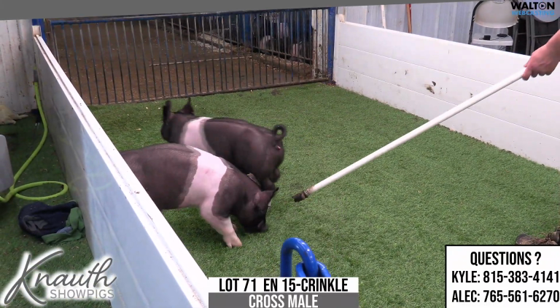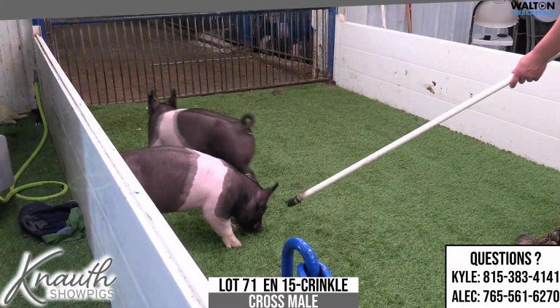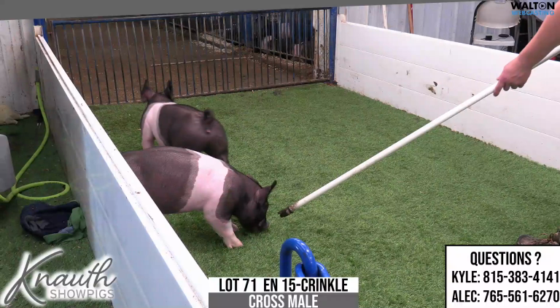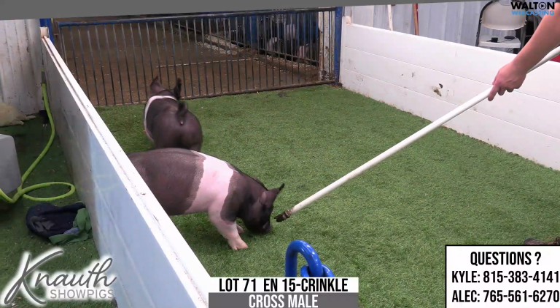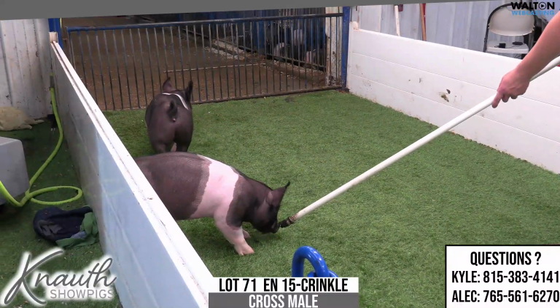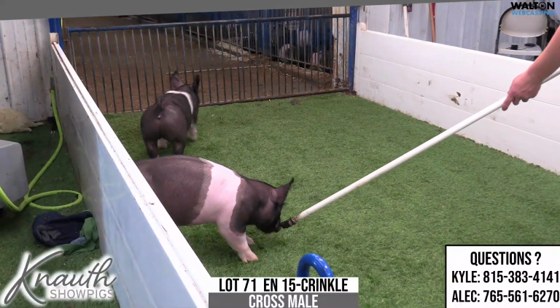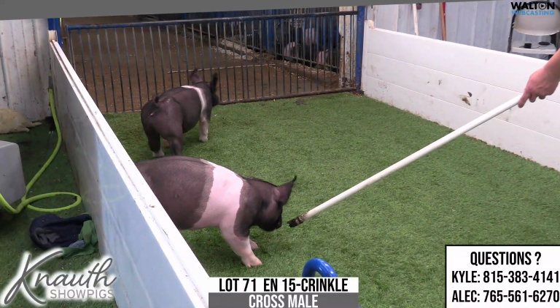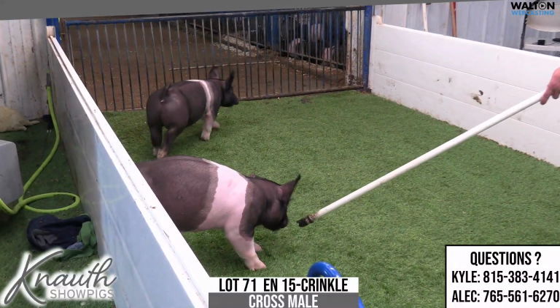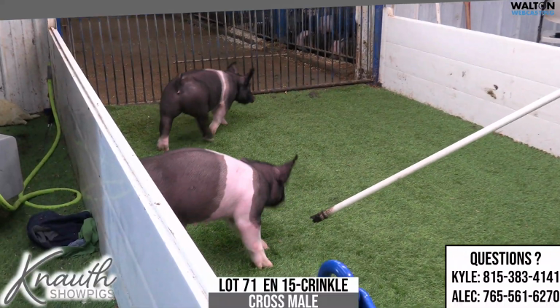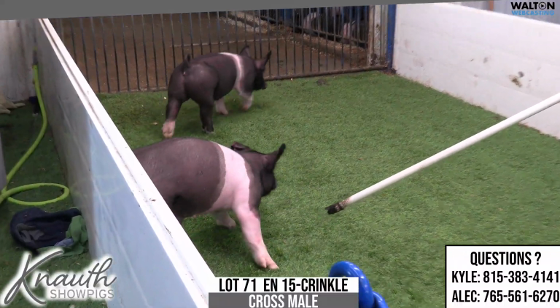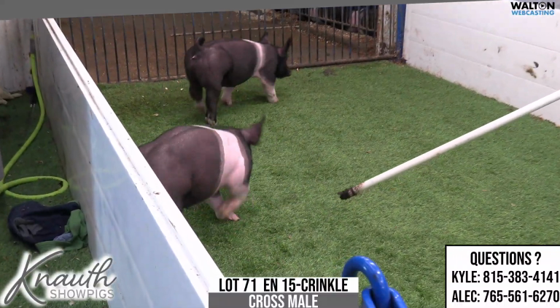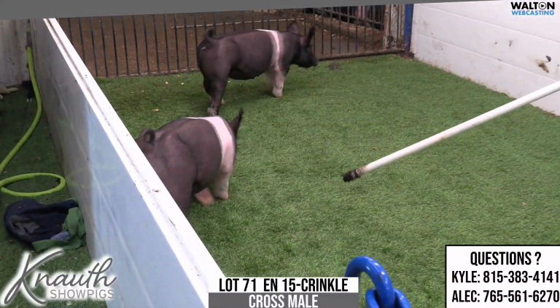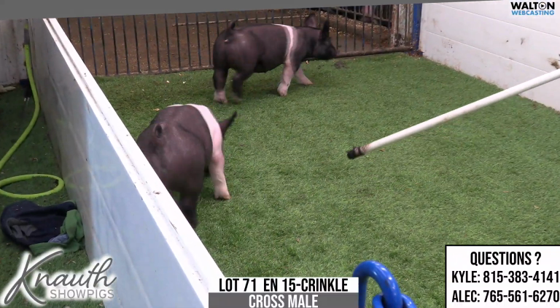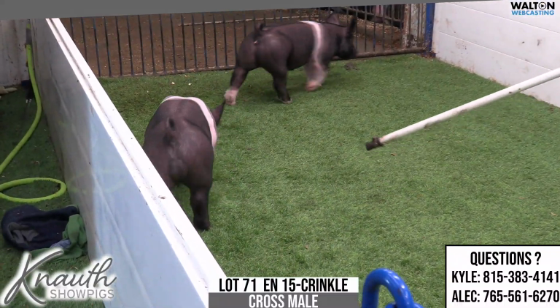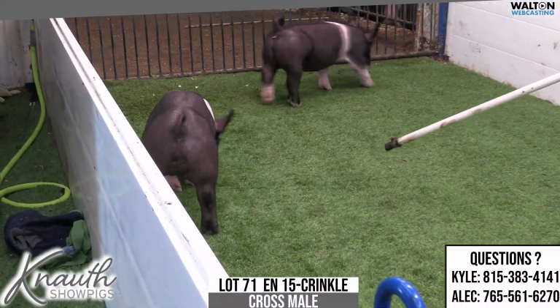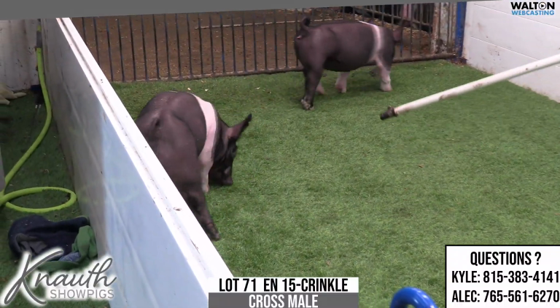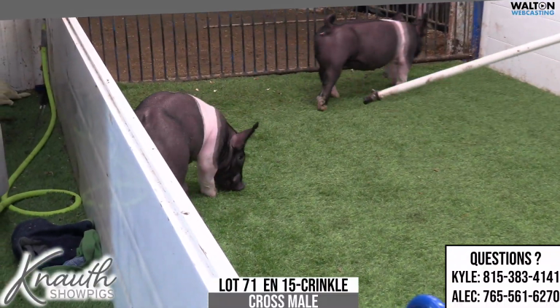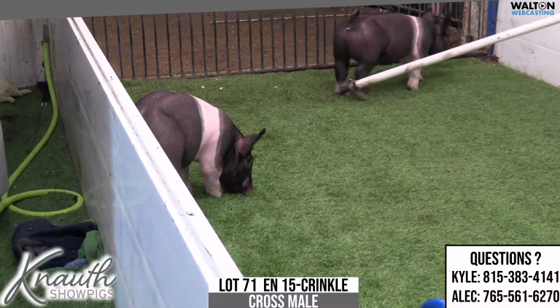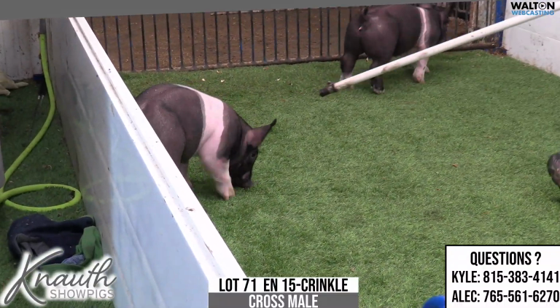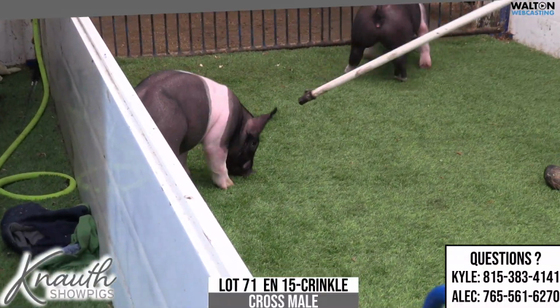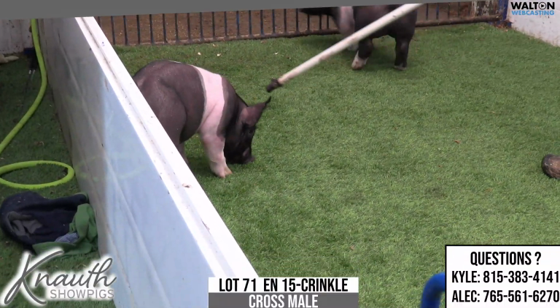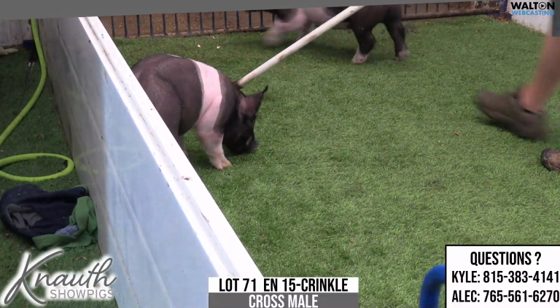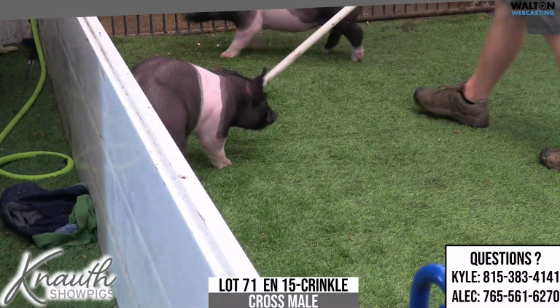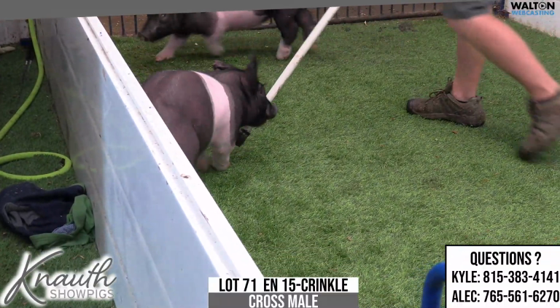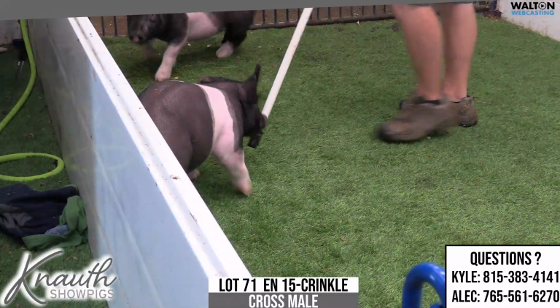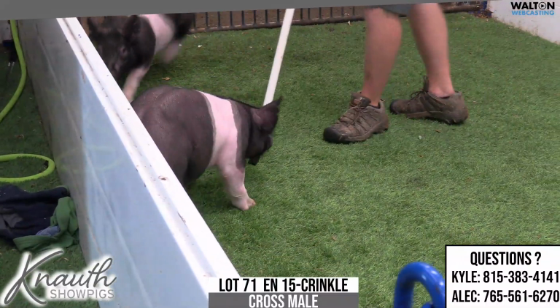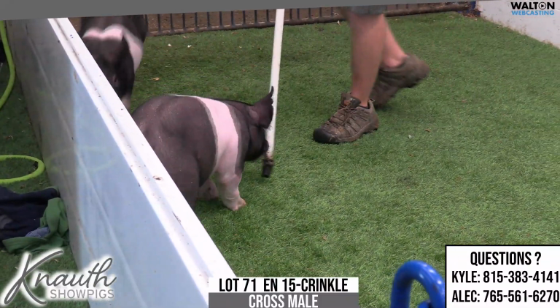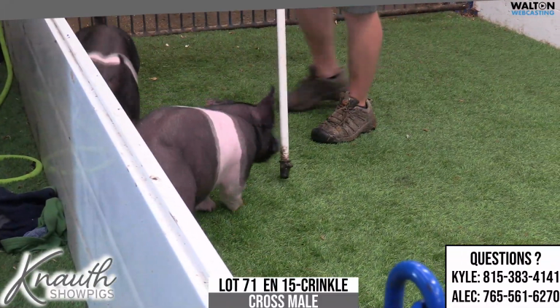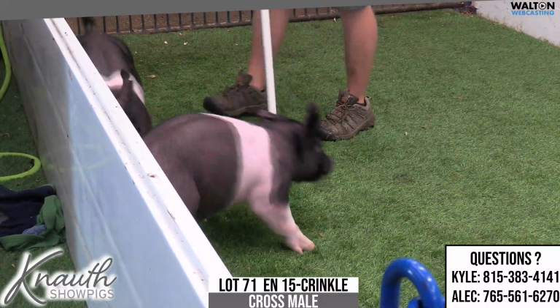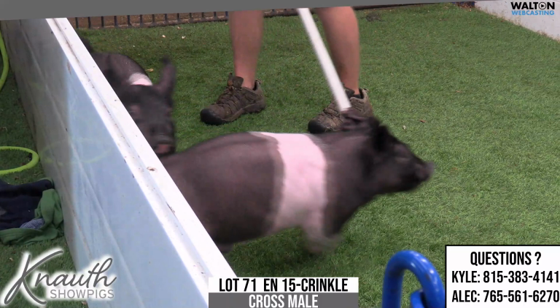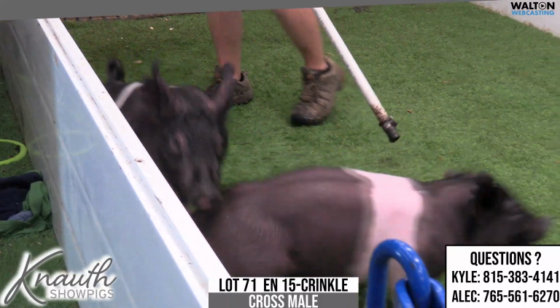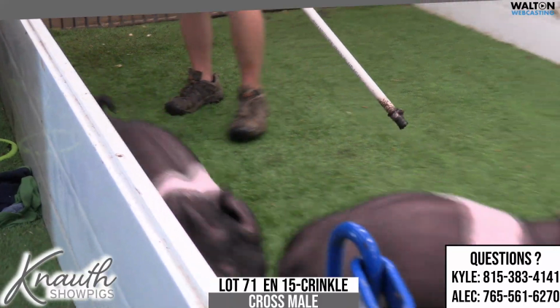I think this one's upside is as good as many that we've seen here today. 15 dash crinkle, lot 71.